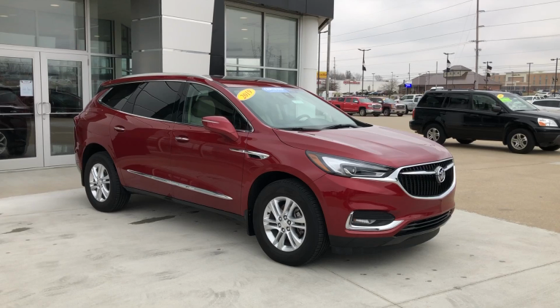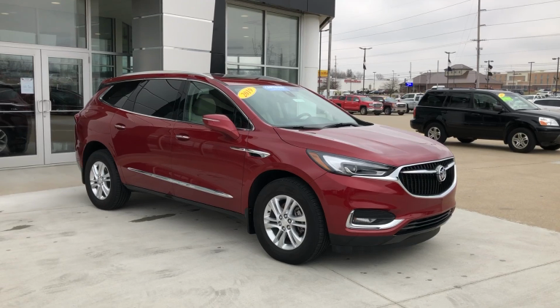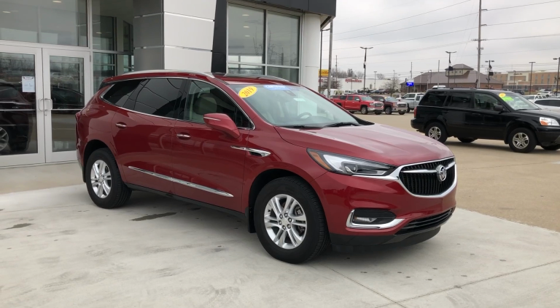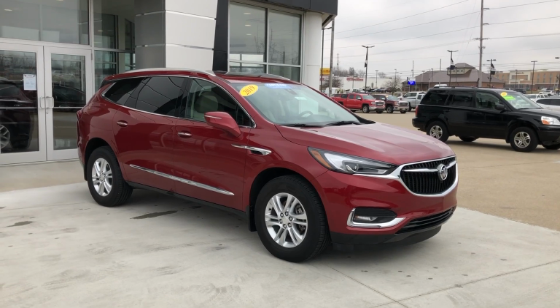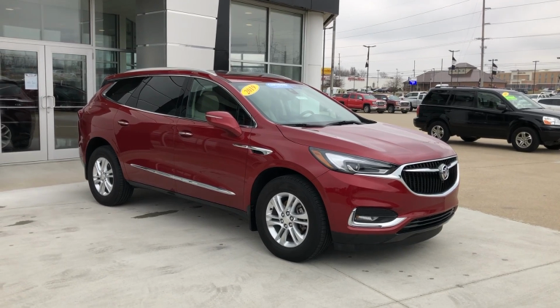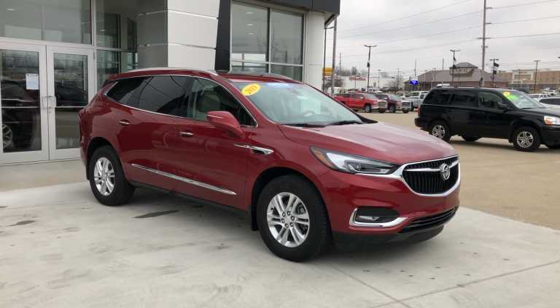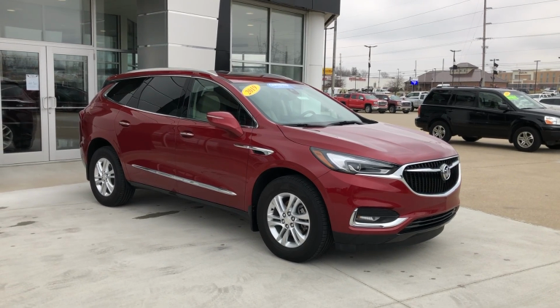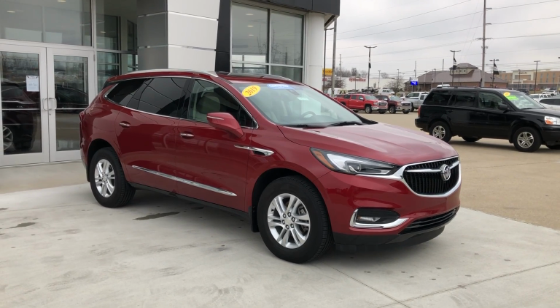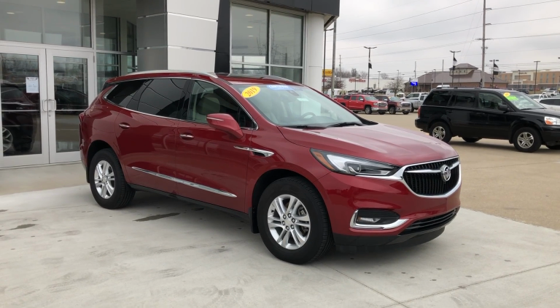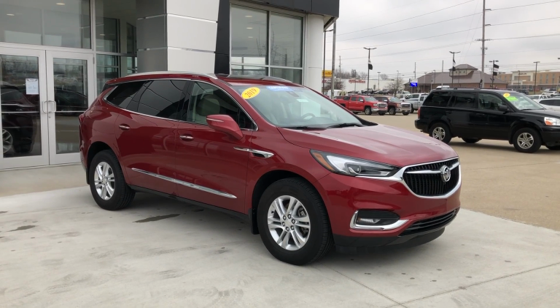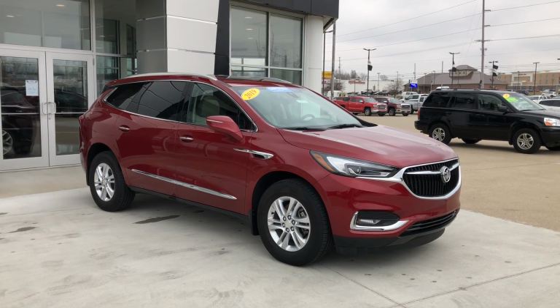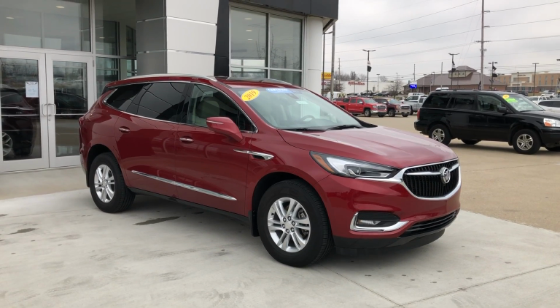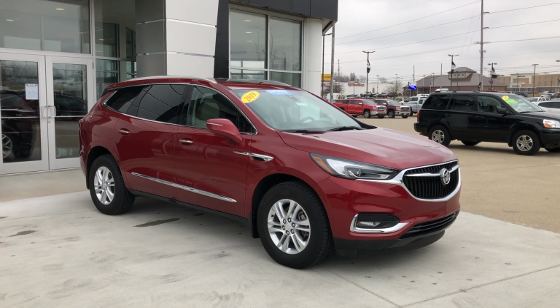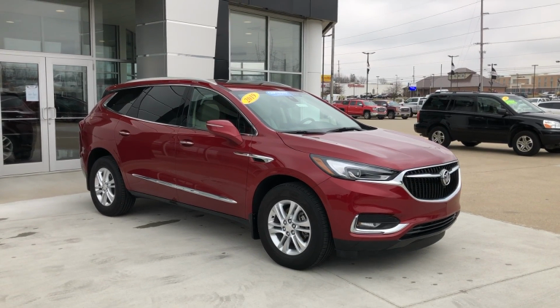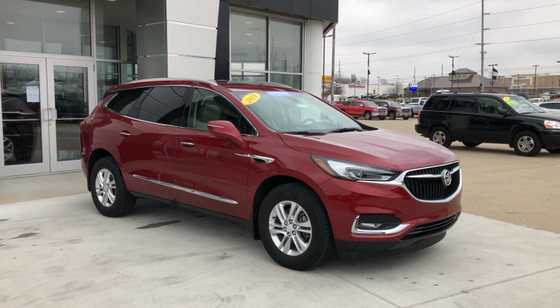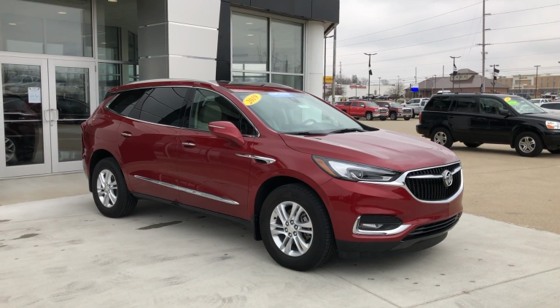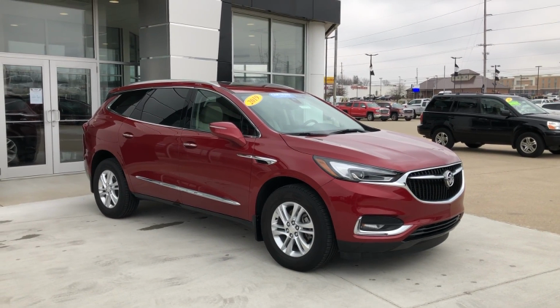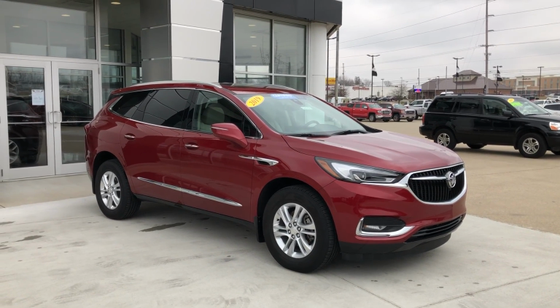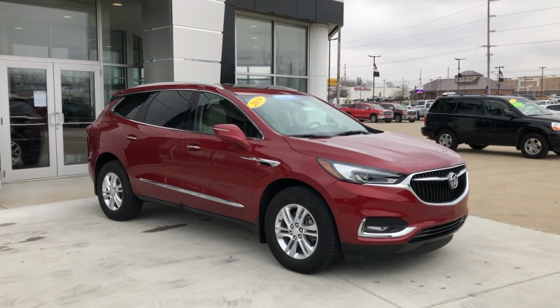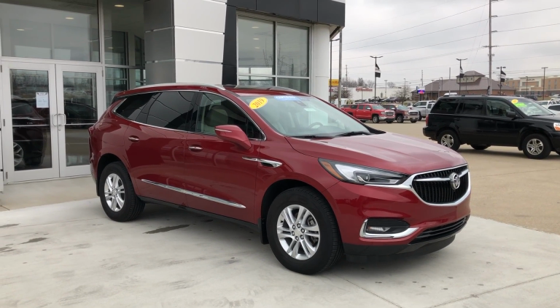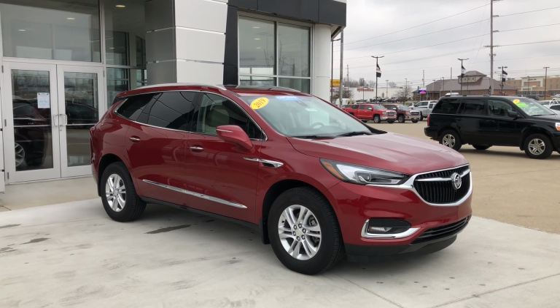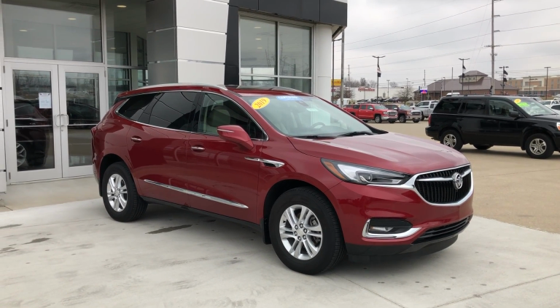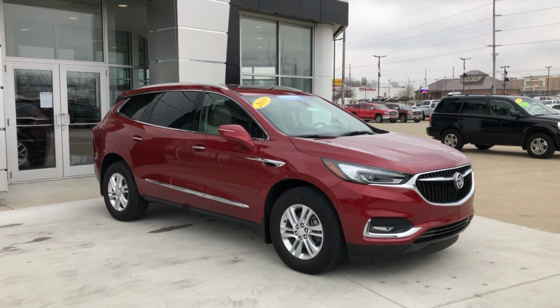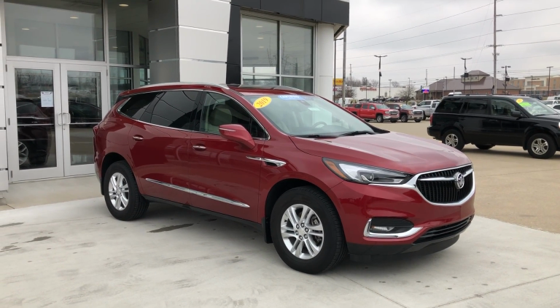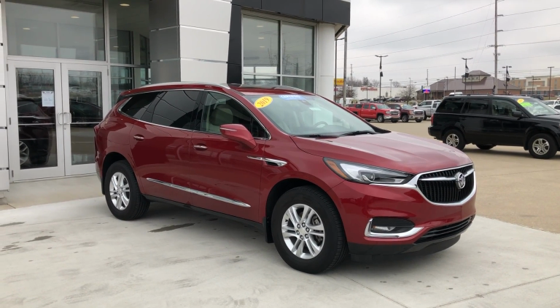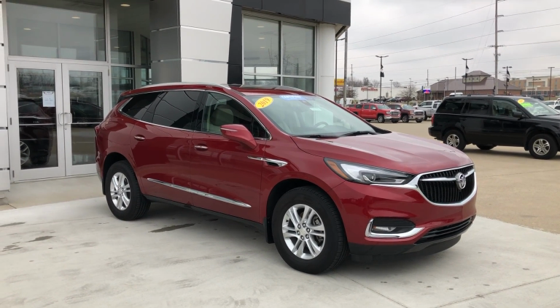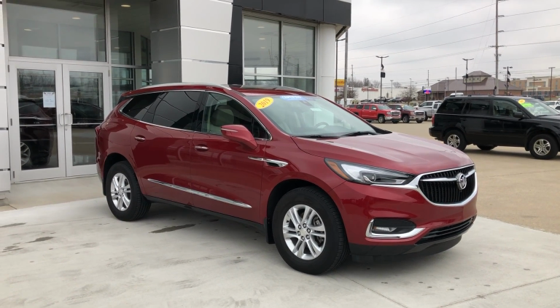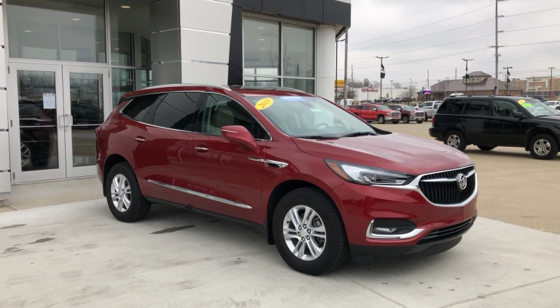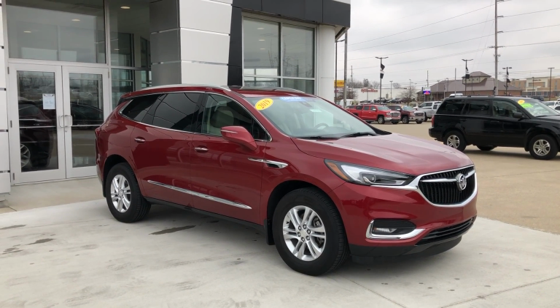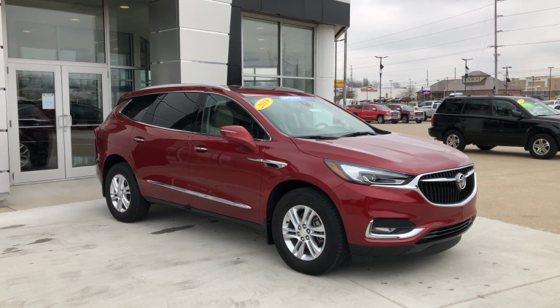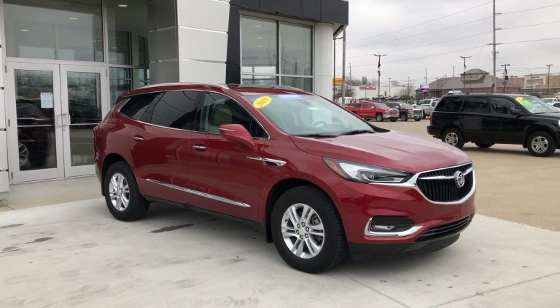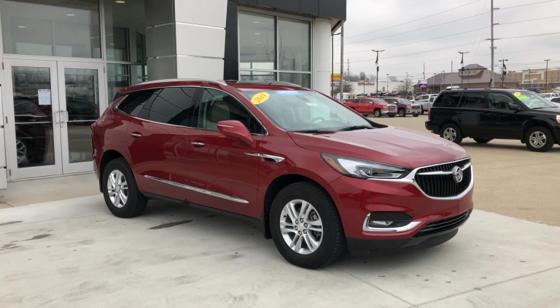Hello and welcome to Velar Buick GMC online showroom. Today we're going to have a quick look at a 2019 Buick Enclave.